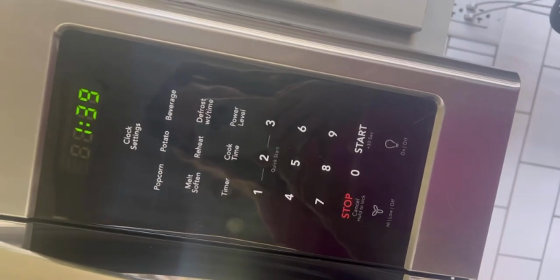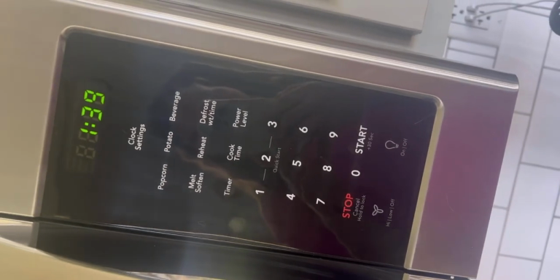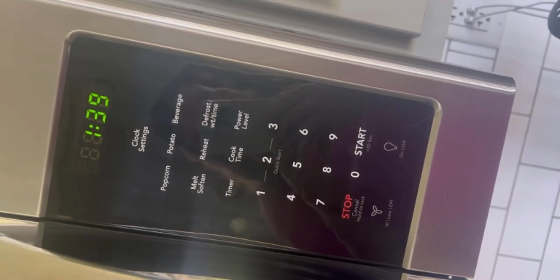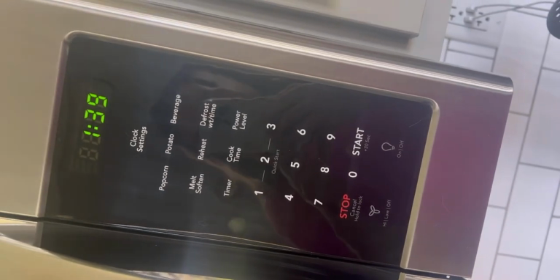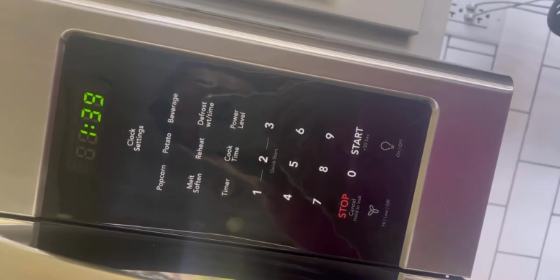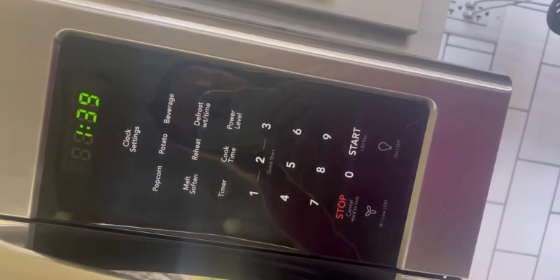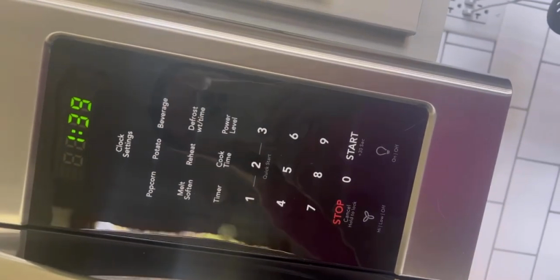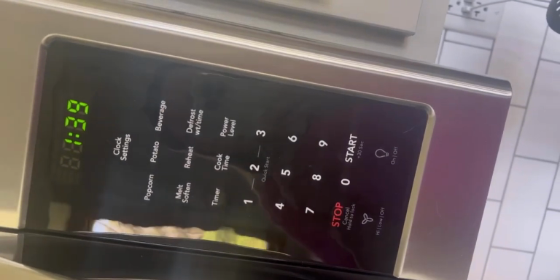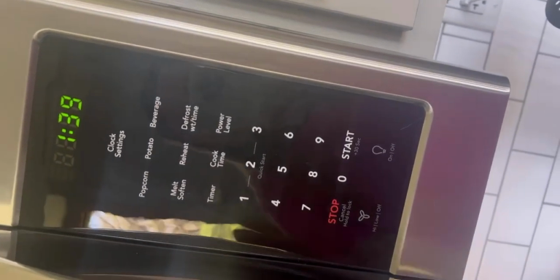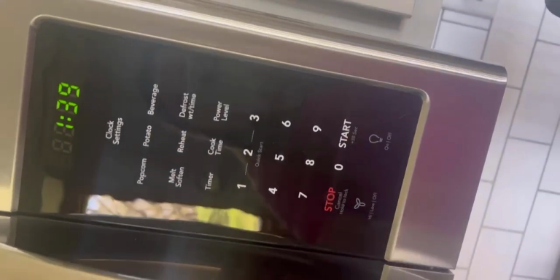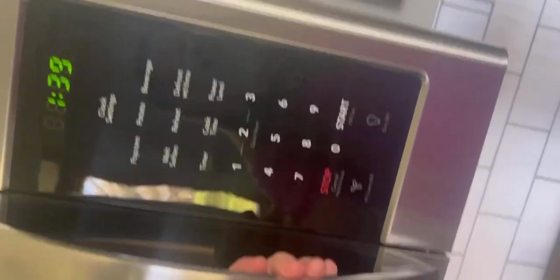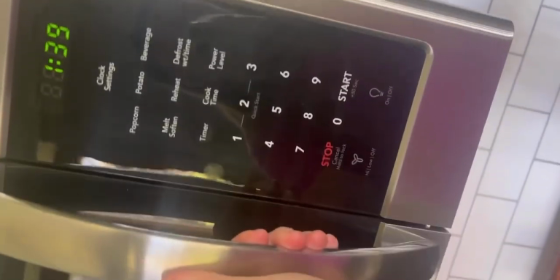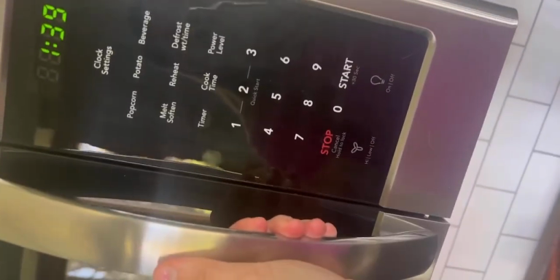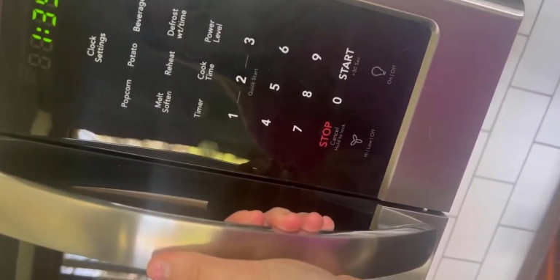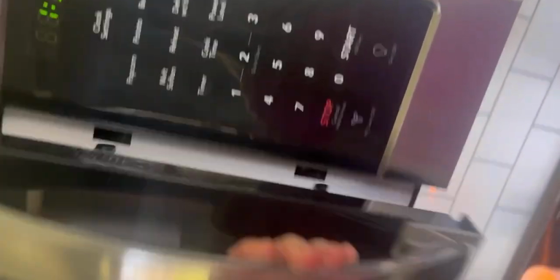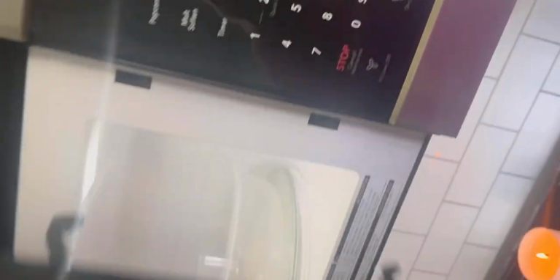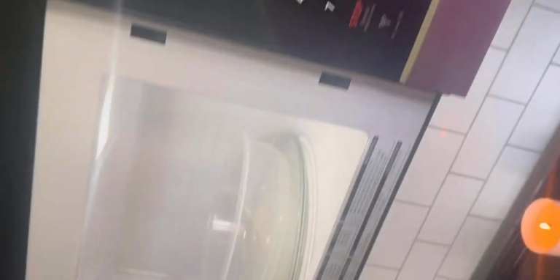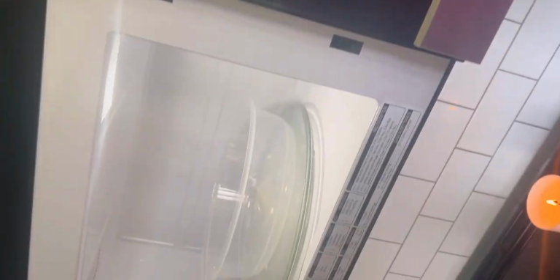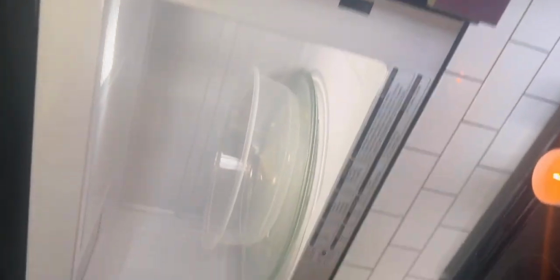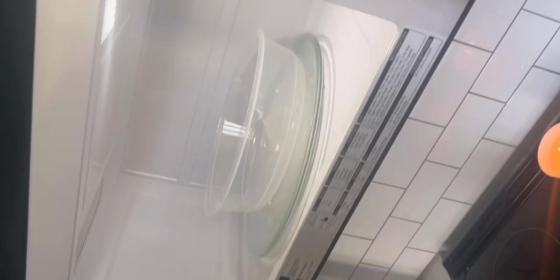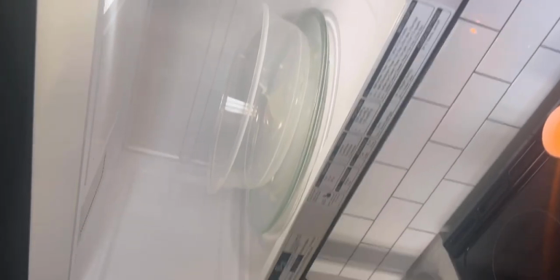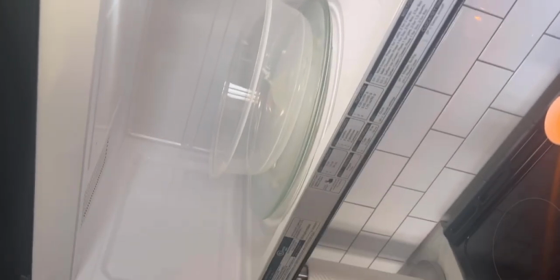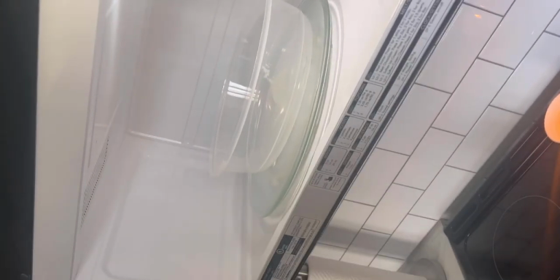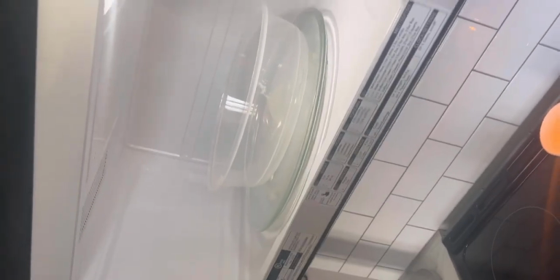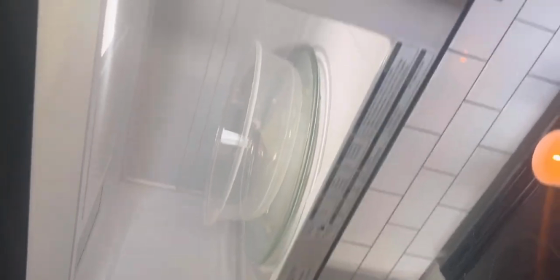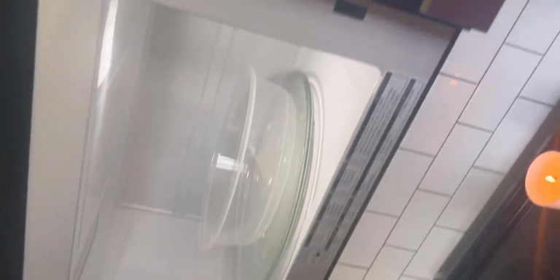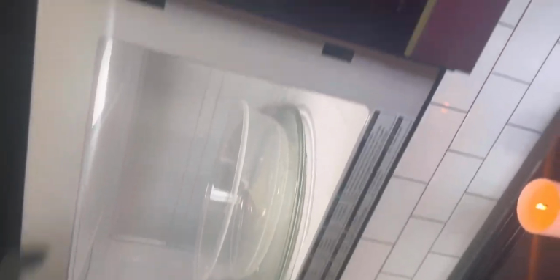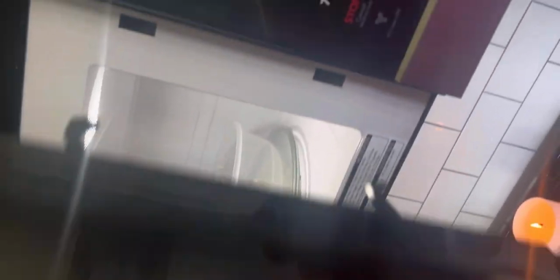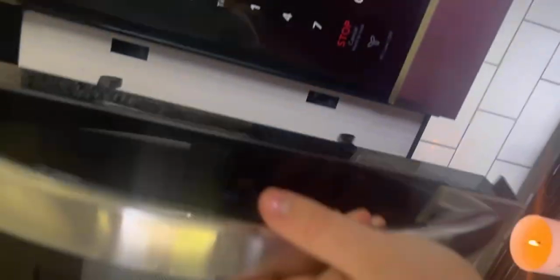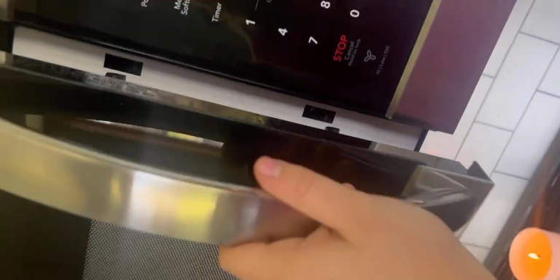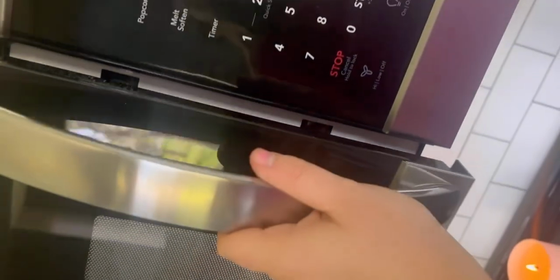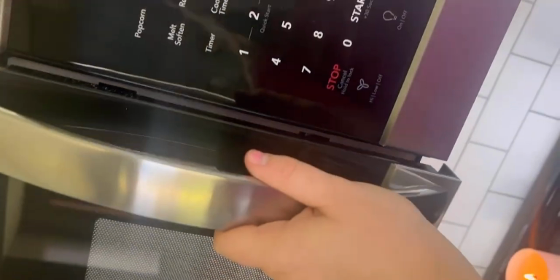It has really simple buttons to use — stop, start. You can adjust the quick time and do a timer on there.